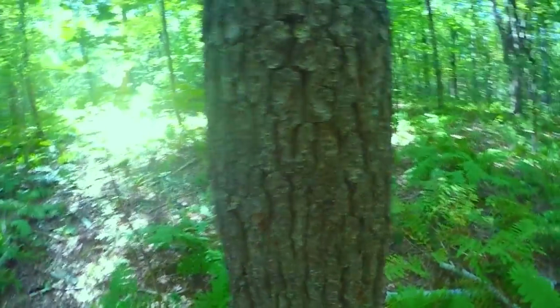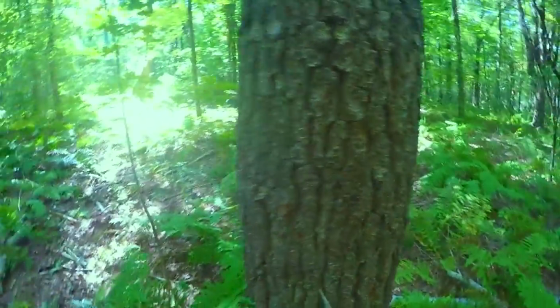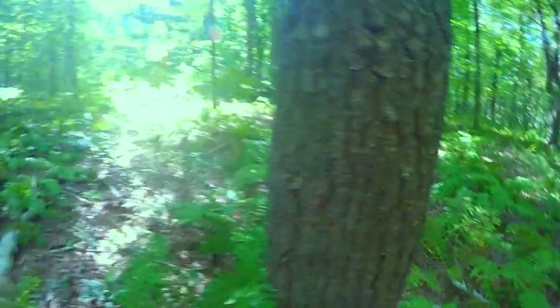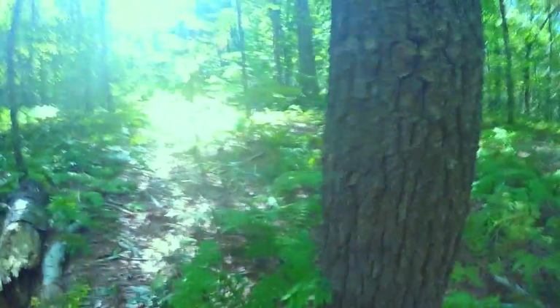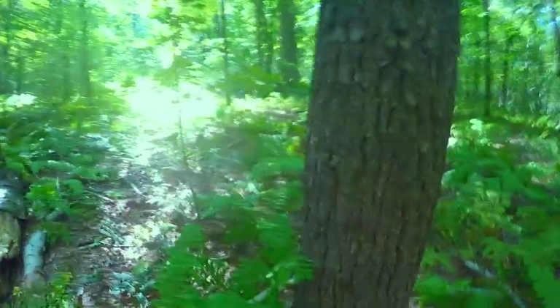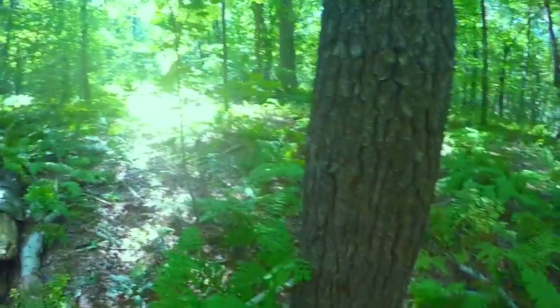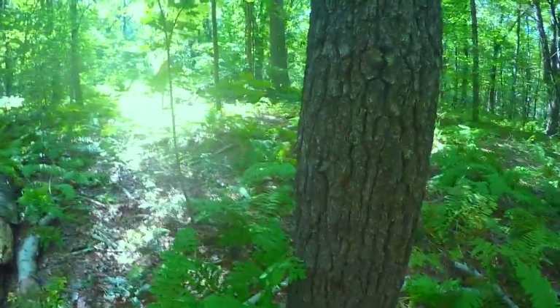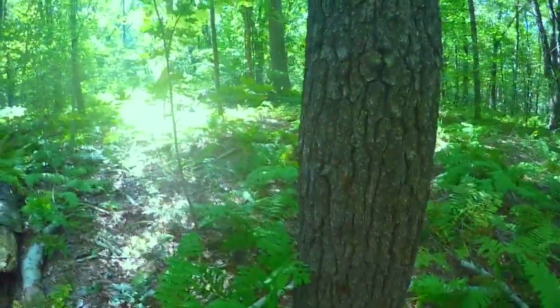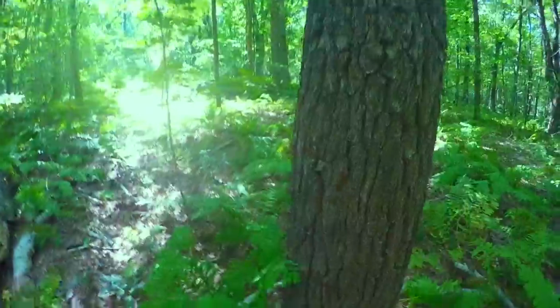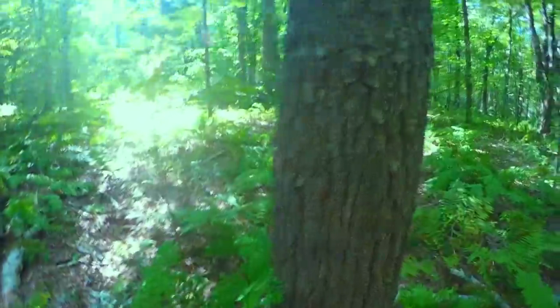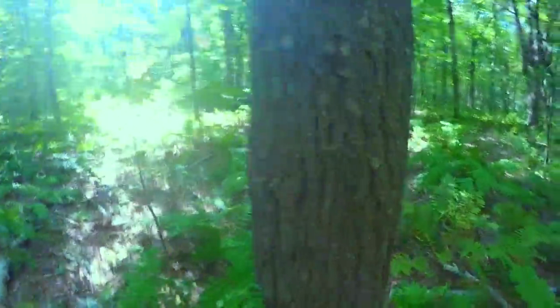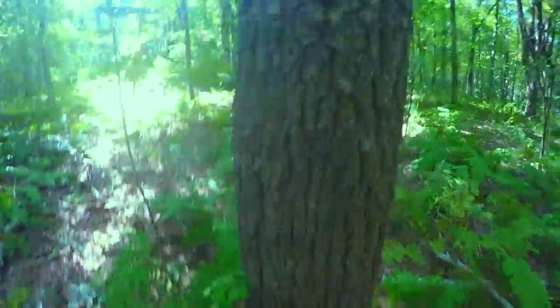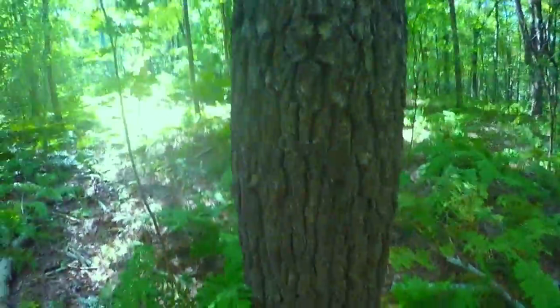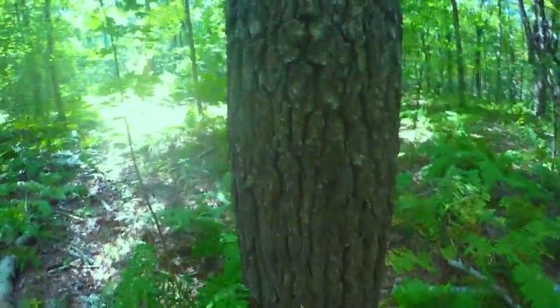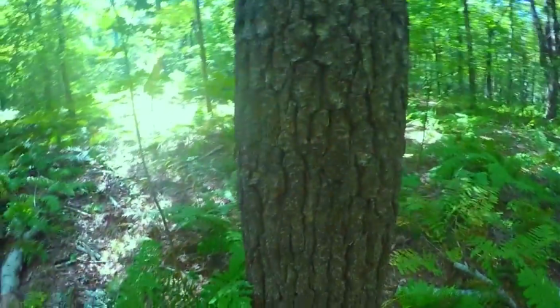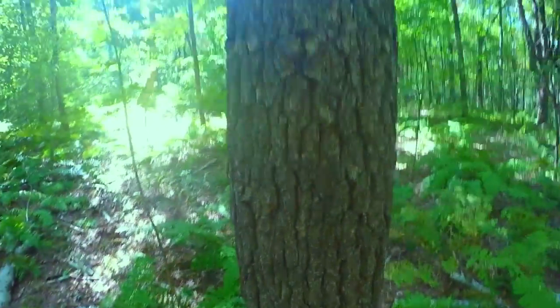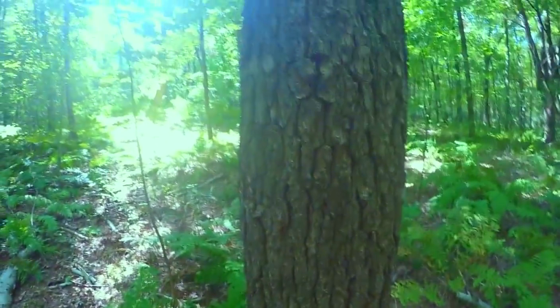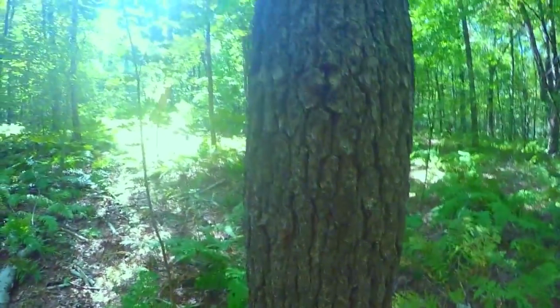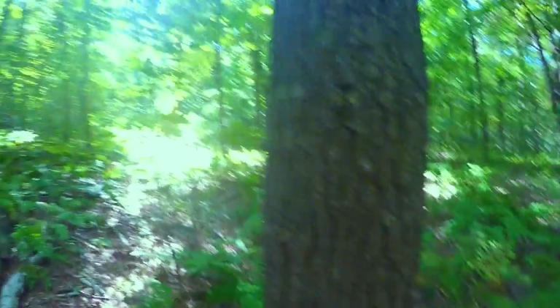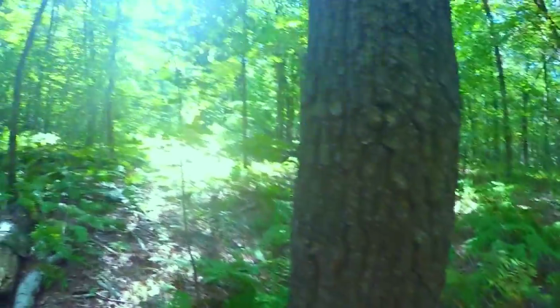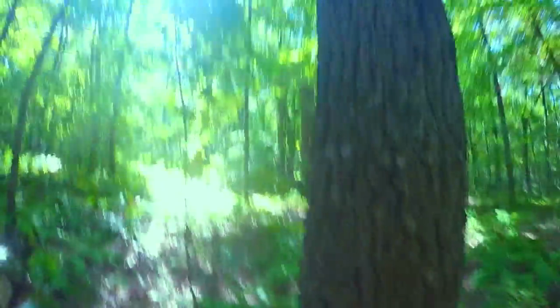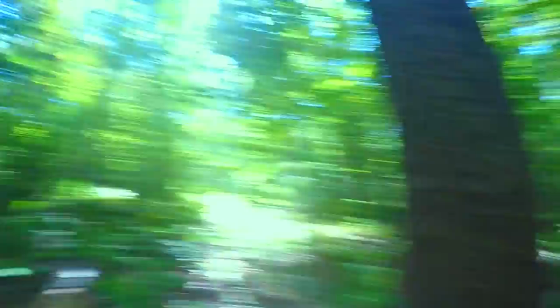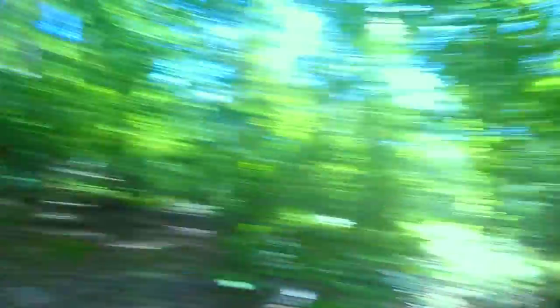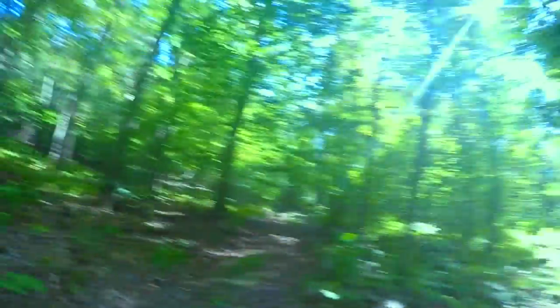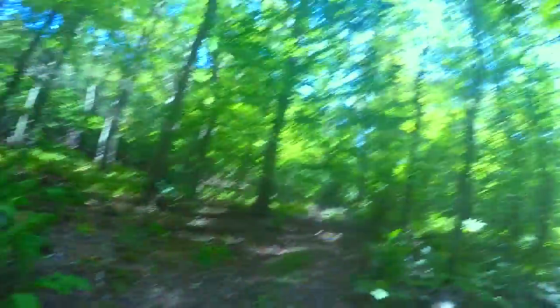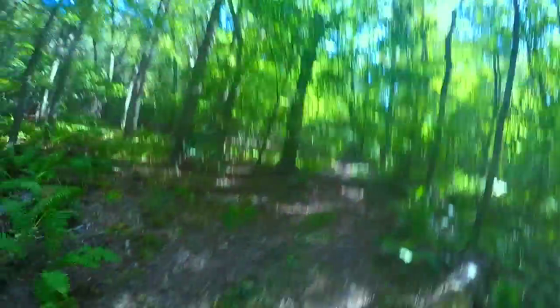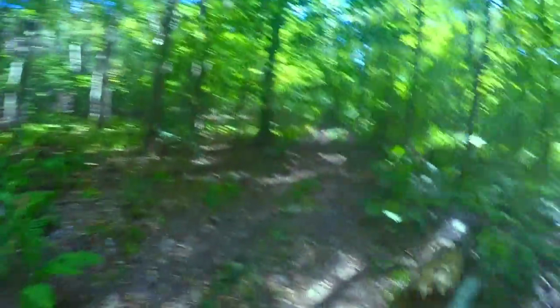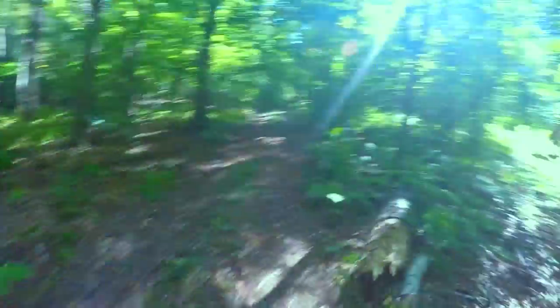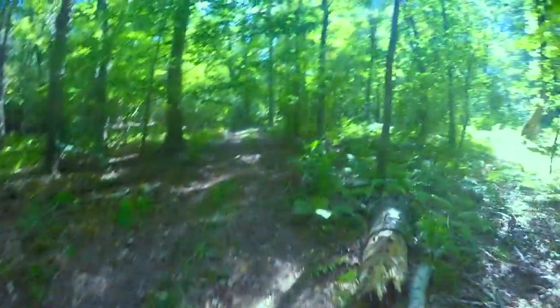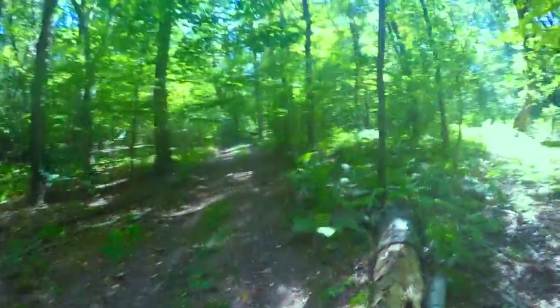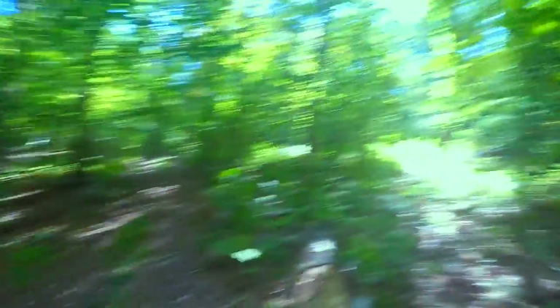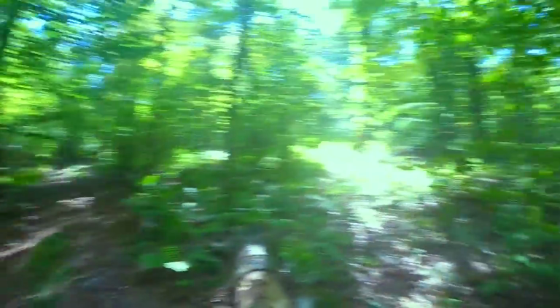These pine trees should be difficult, but for some reason they're pretty receptive.